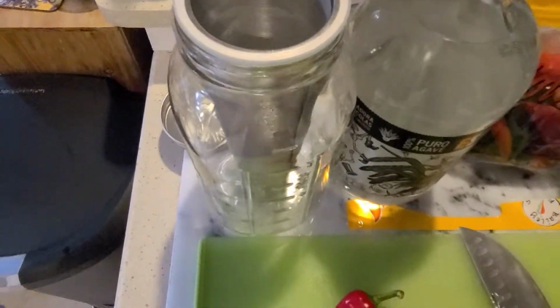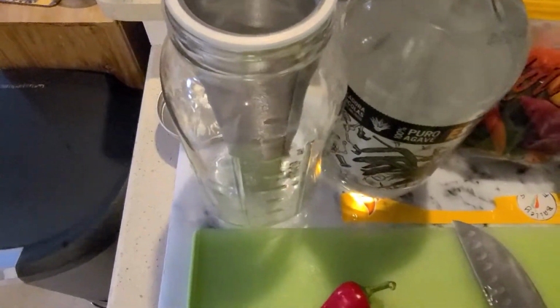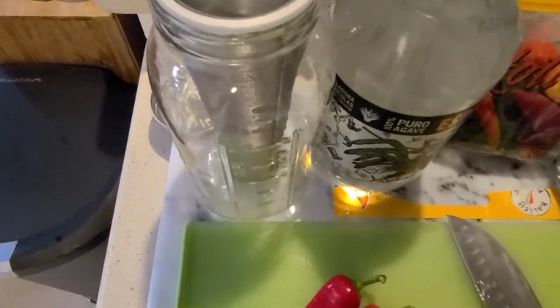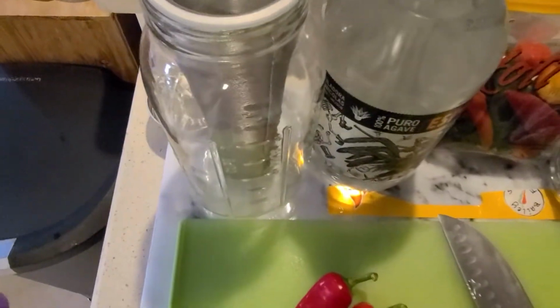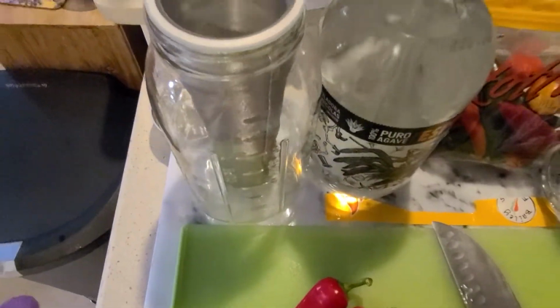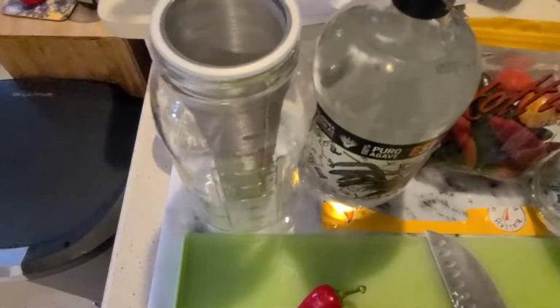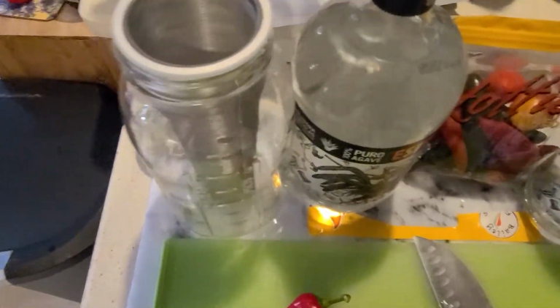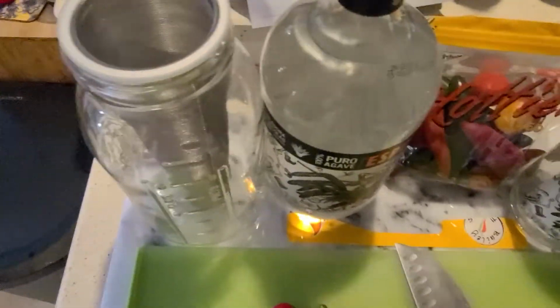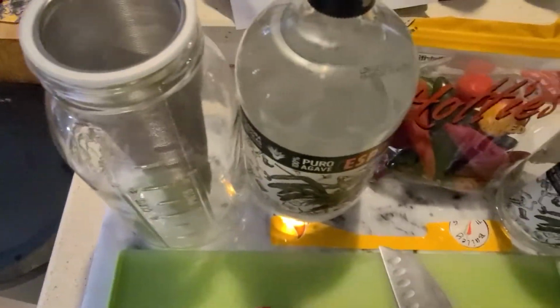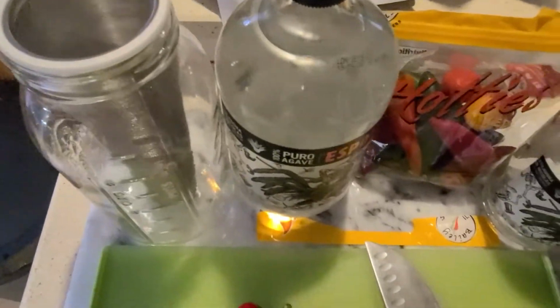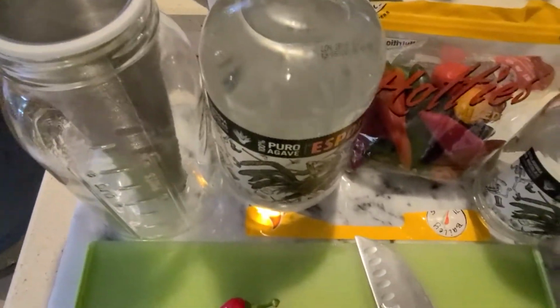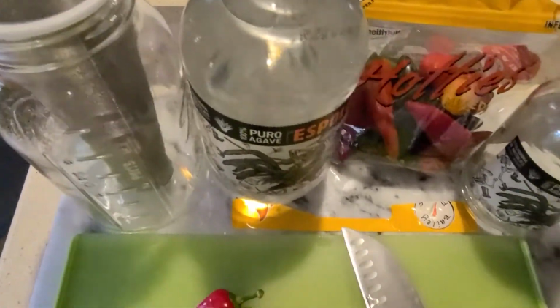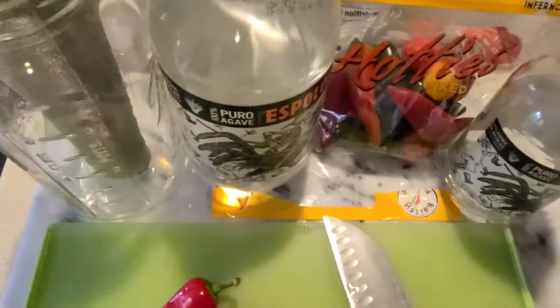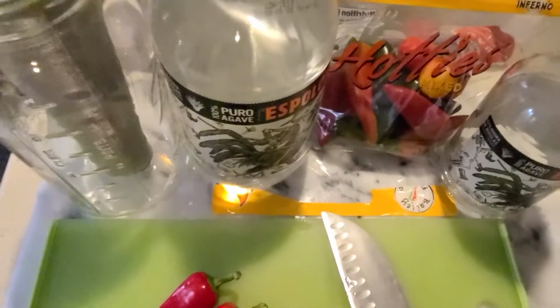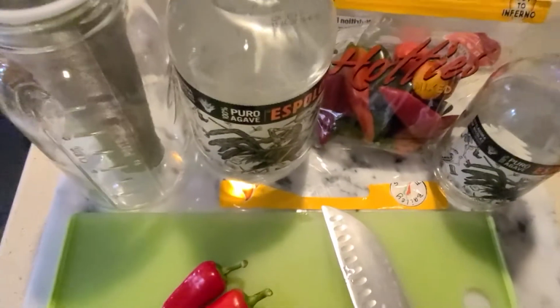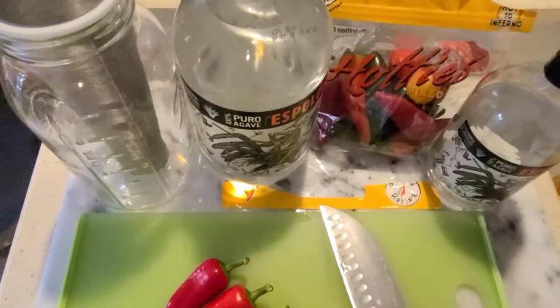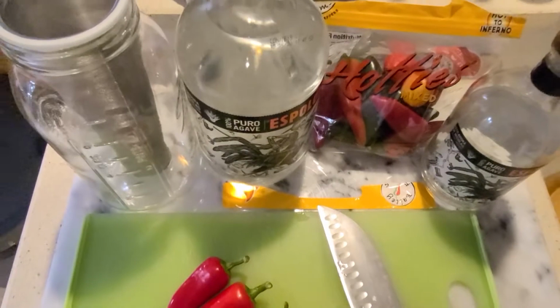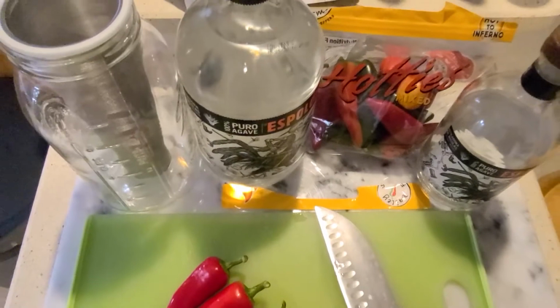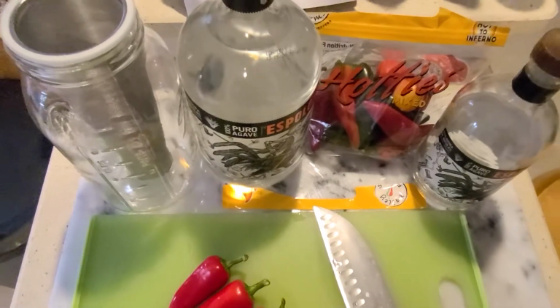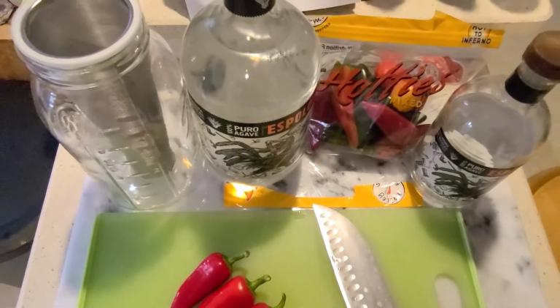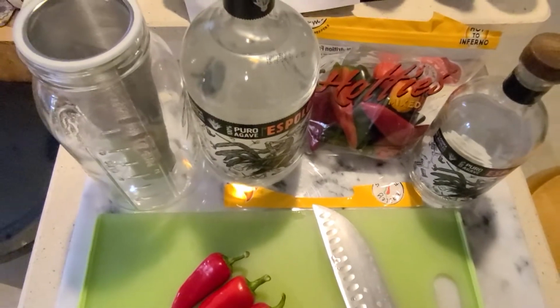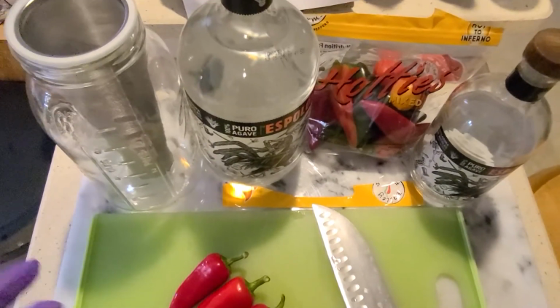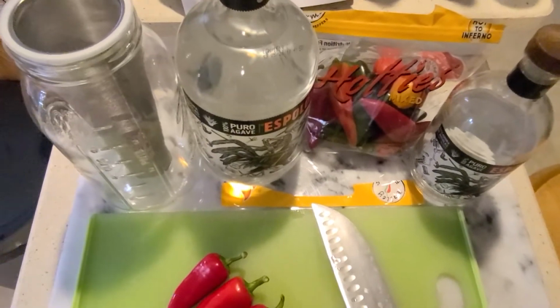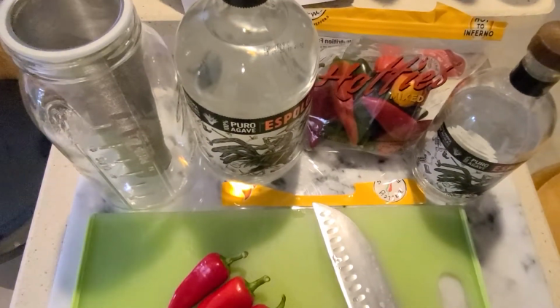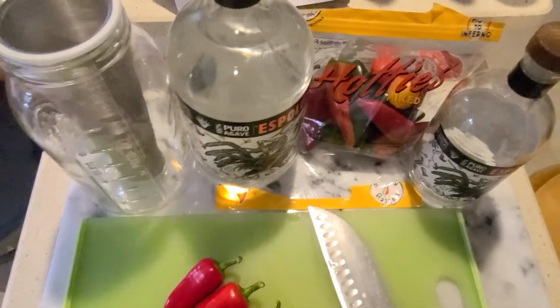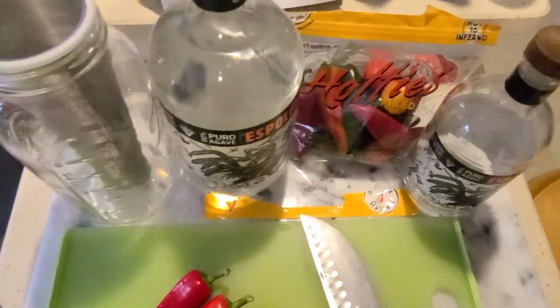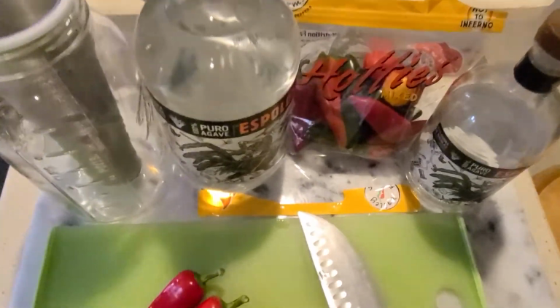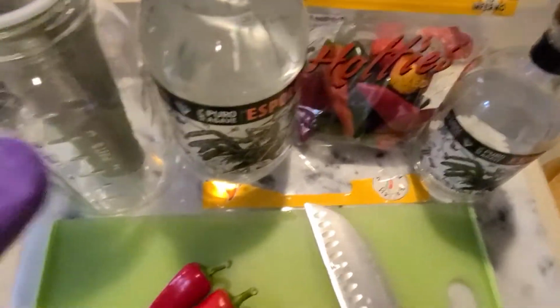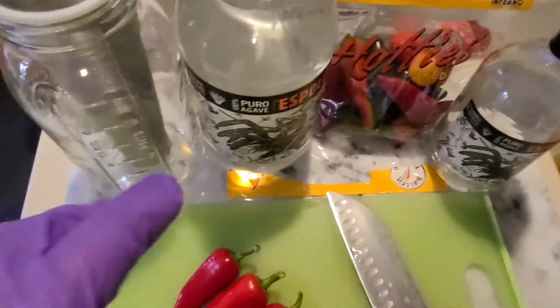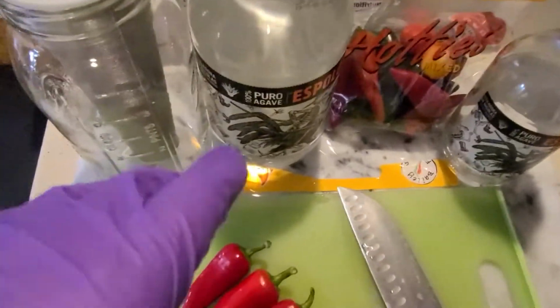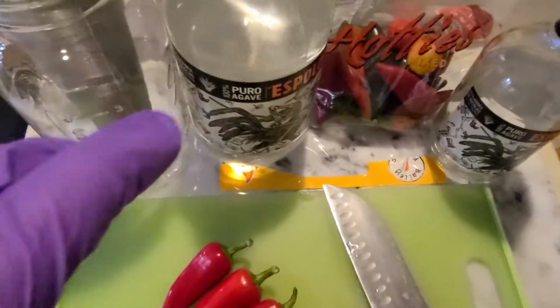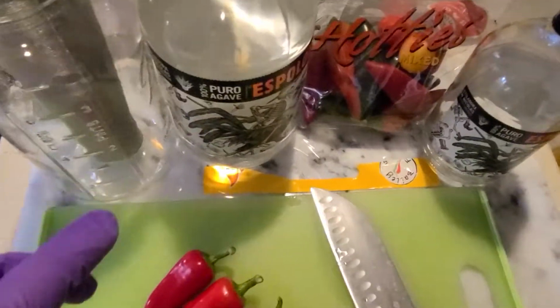I don't think you need to refrigerate it because it's alcohol — it's 80 proof. So it is what it is.